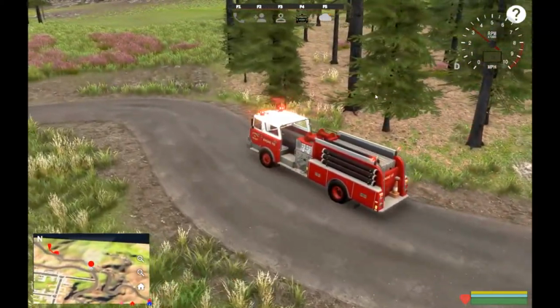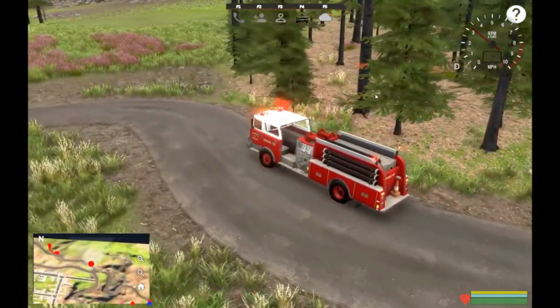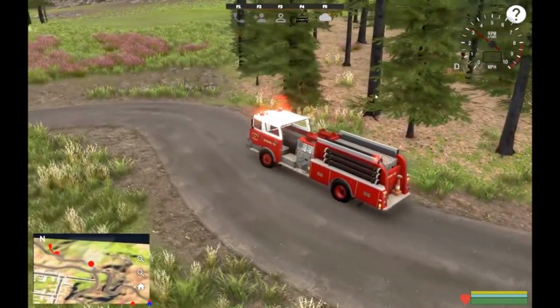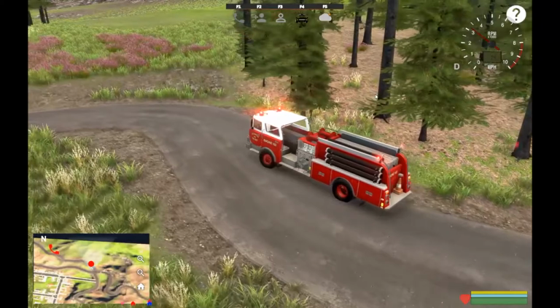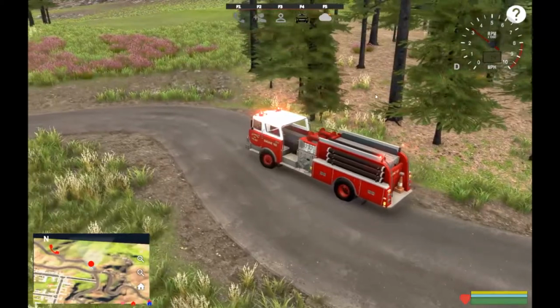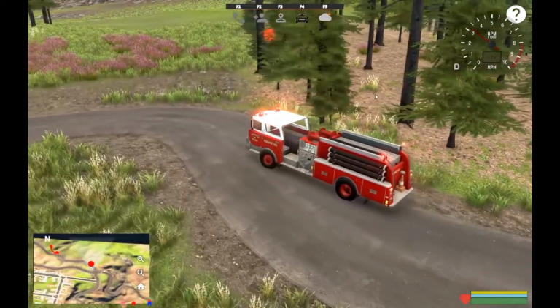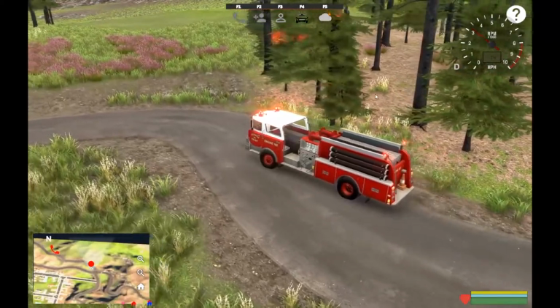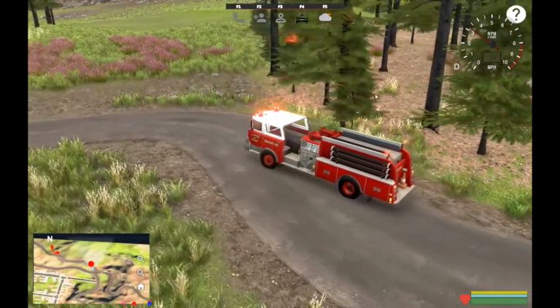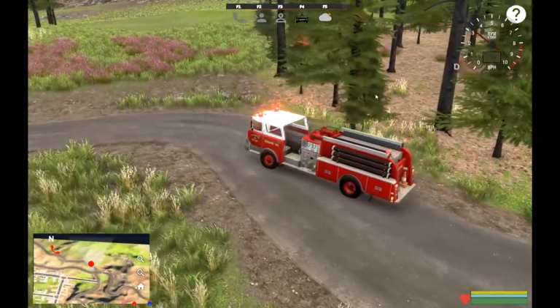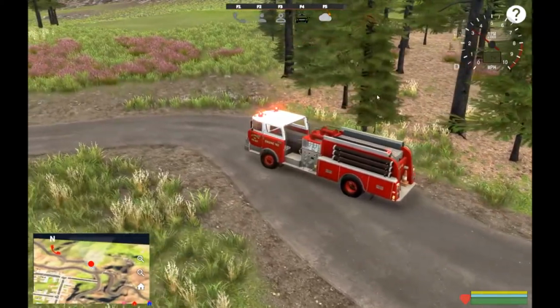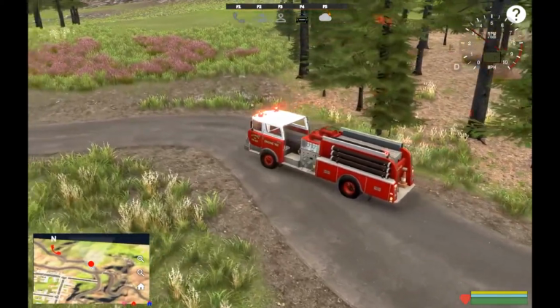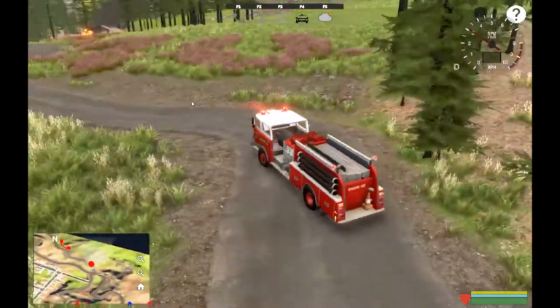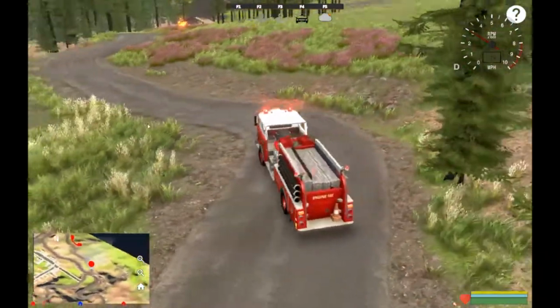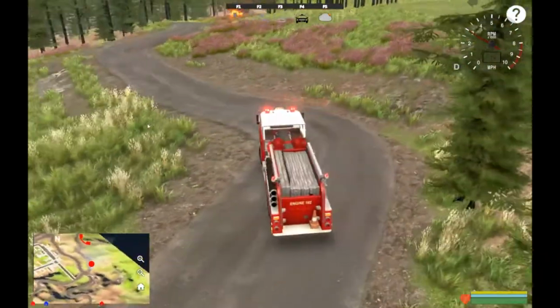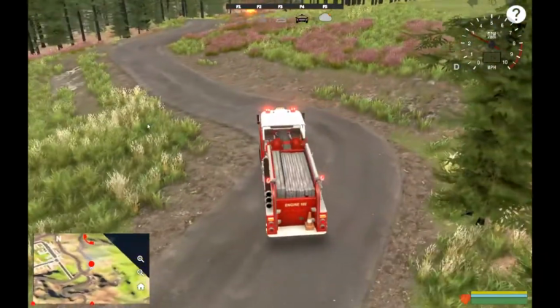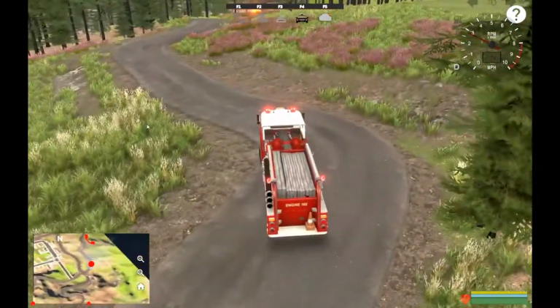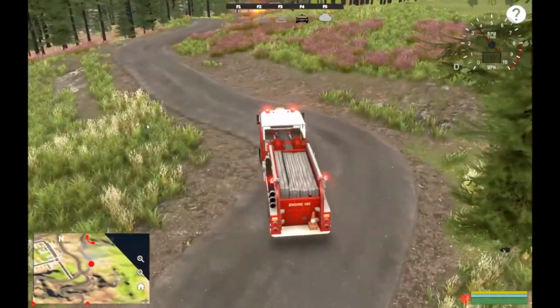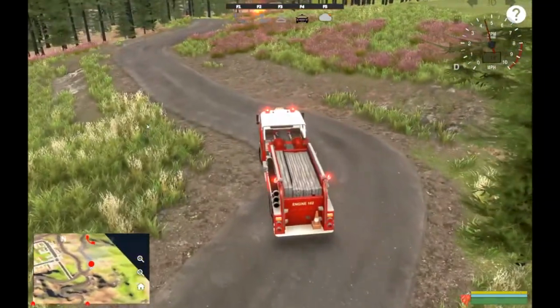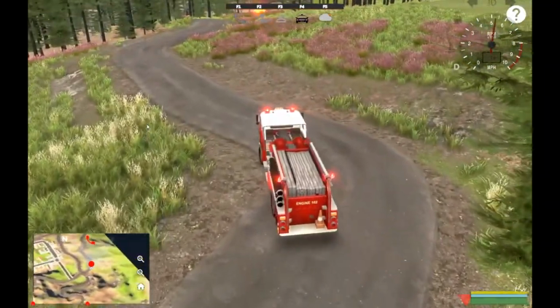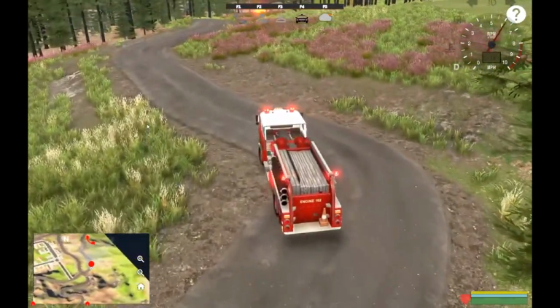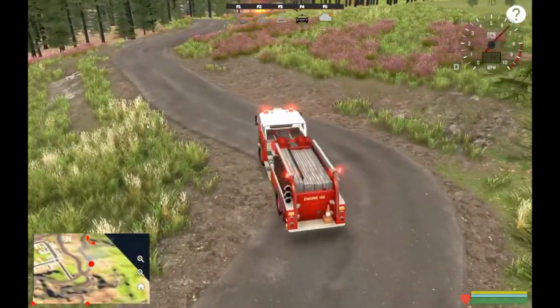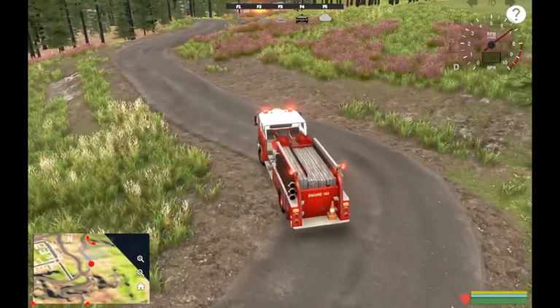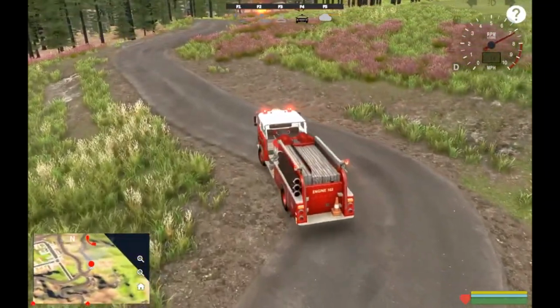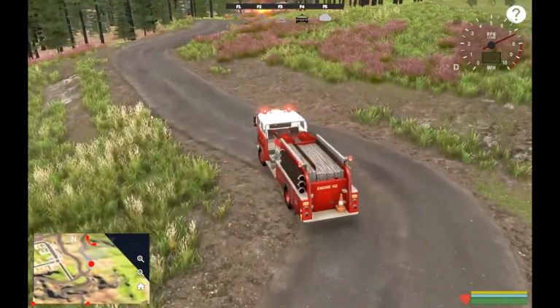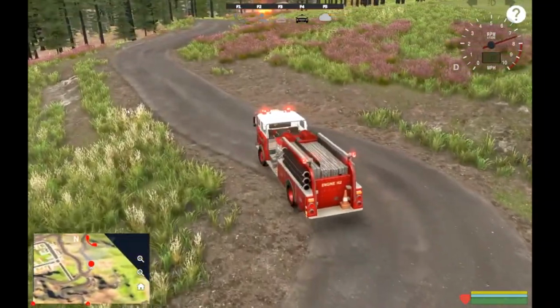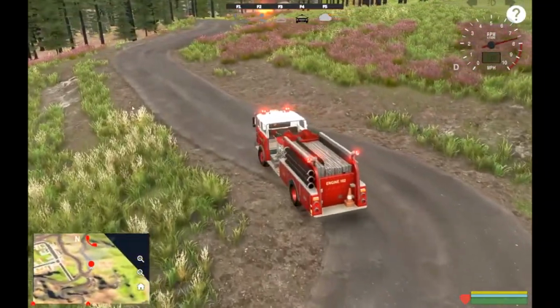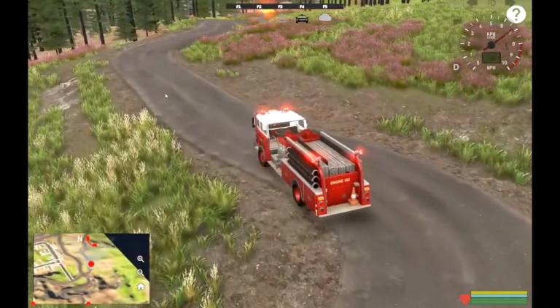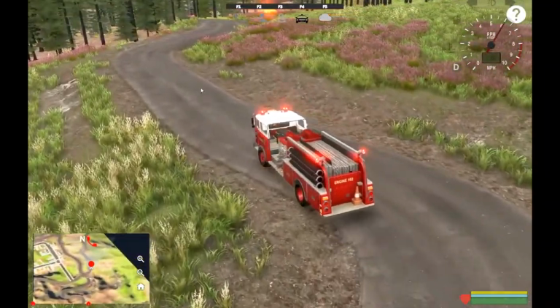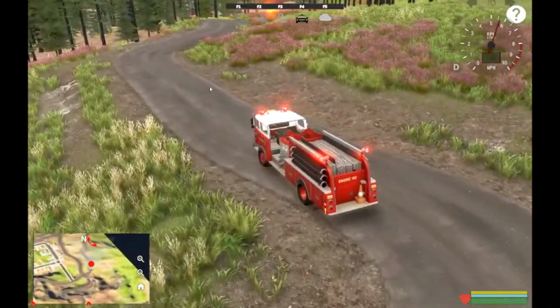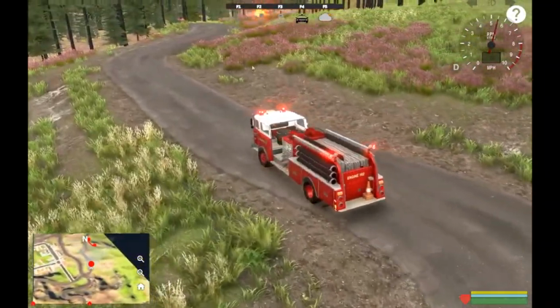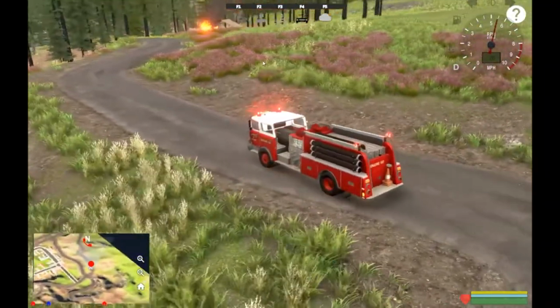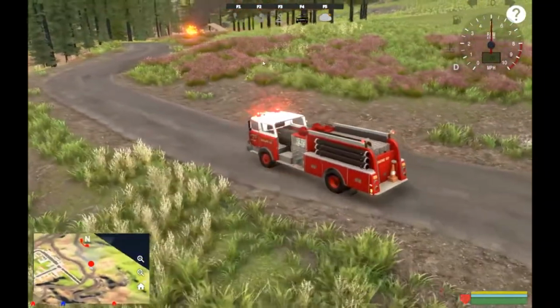Very, very cool truck, really like this a lot. We were seeing a lot of these when I was growing up.